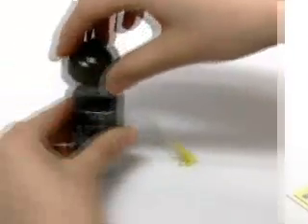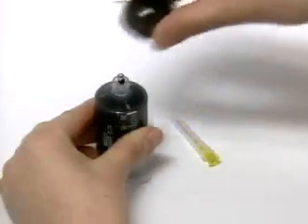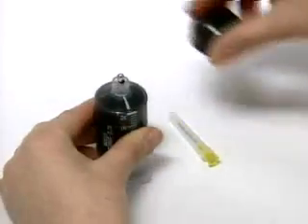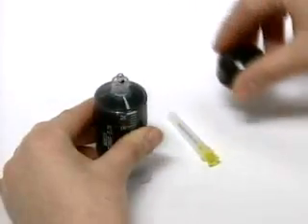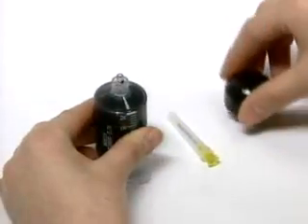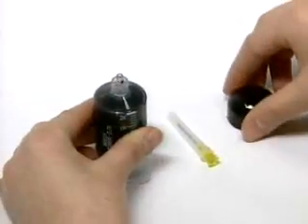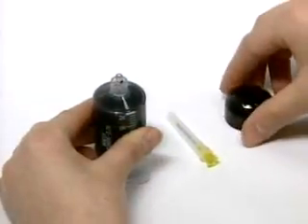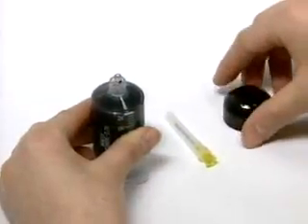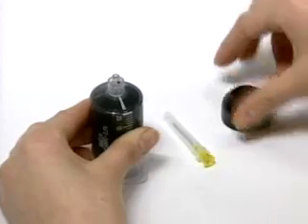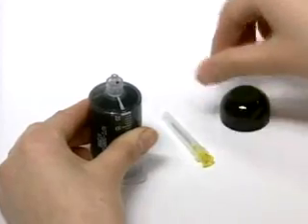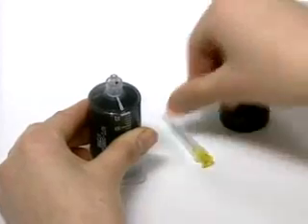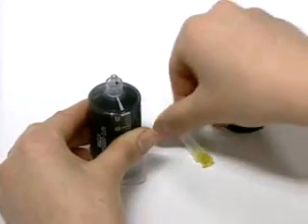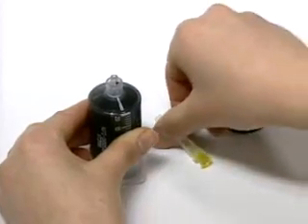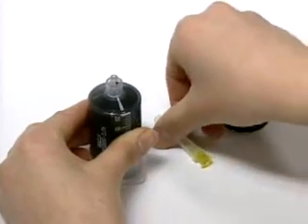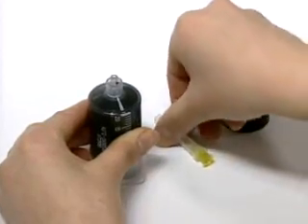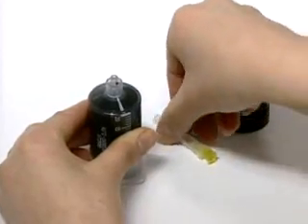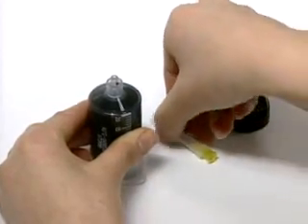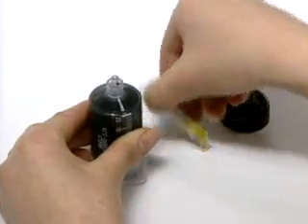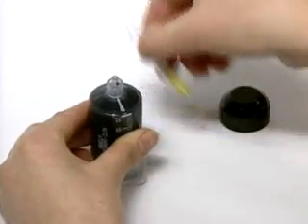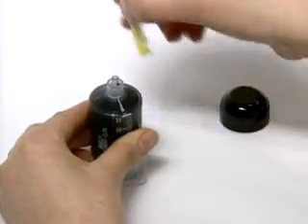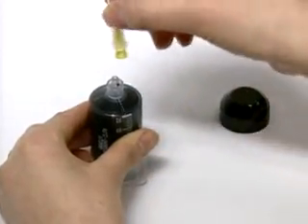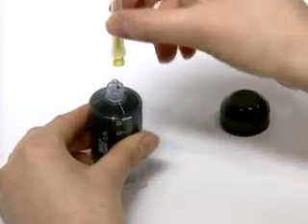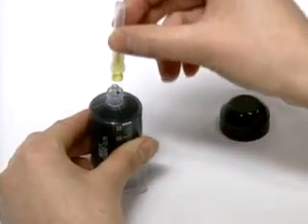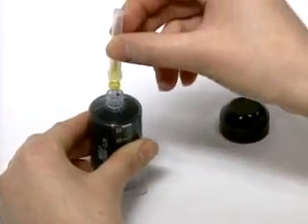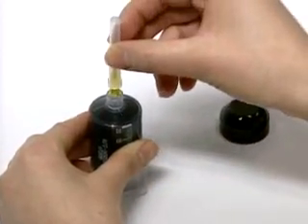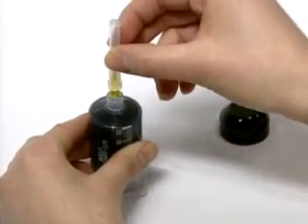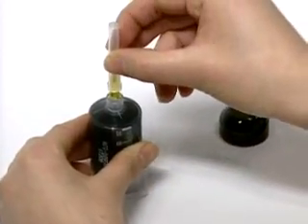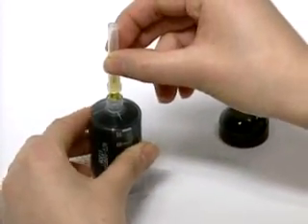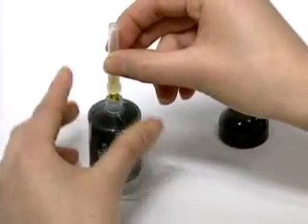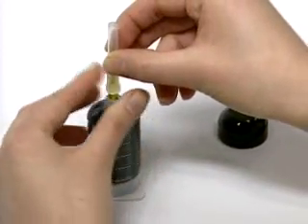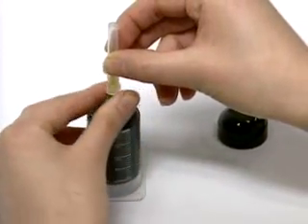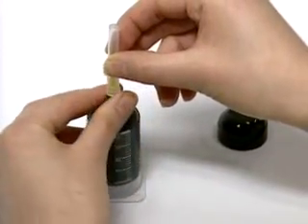Open the cap of the ink container and connect the ink injection needle.